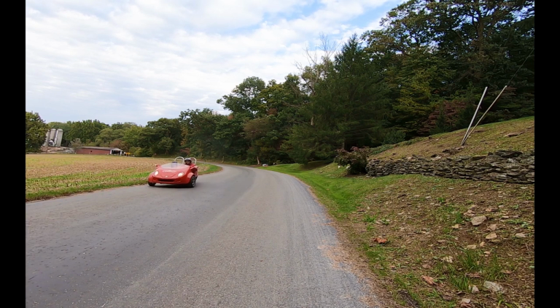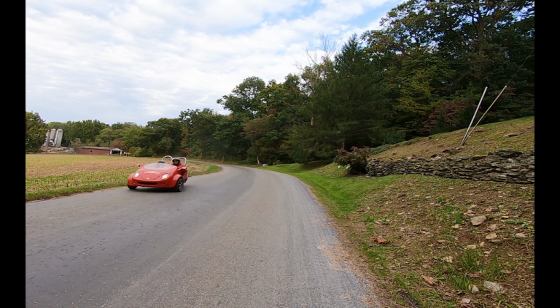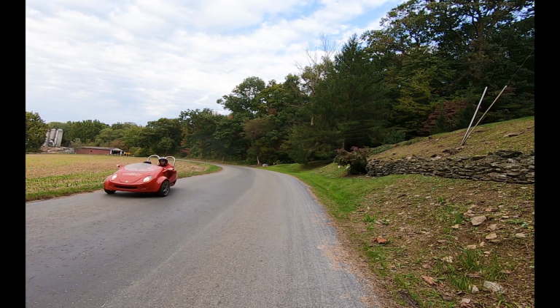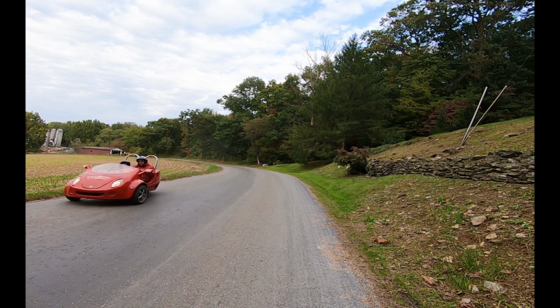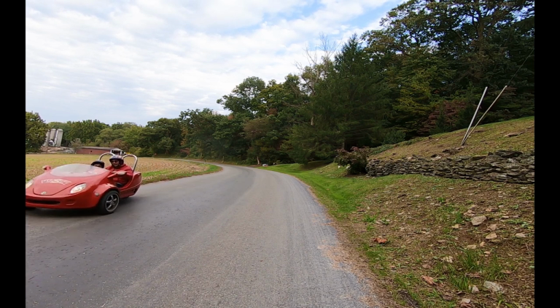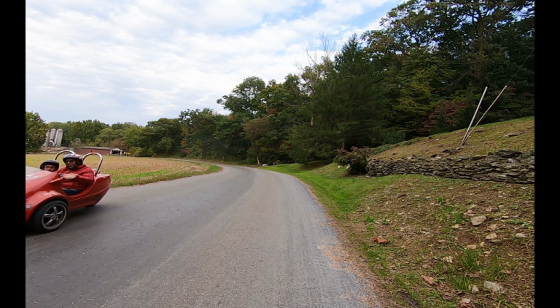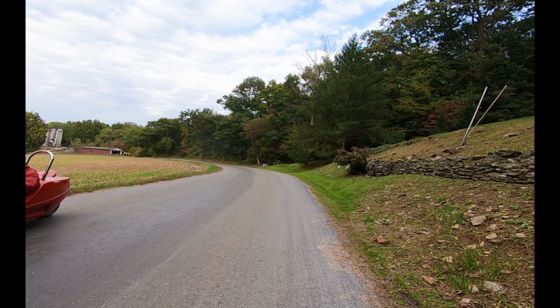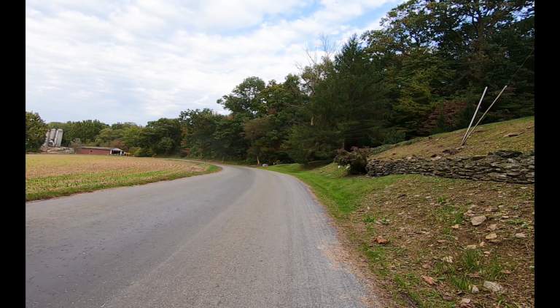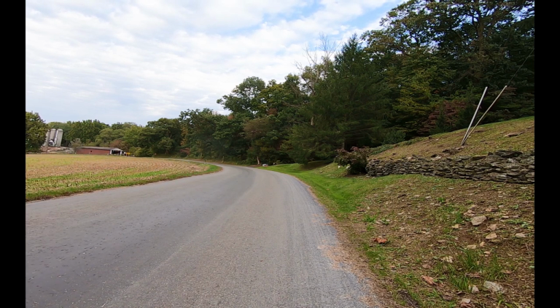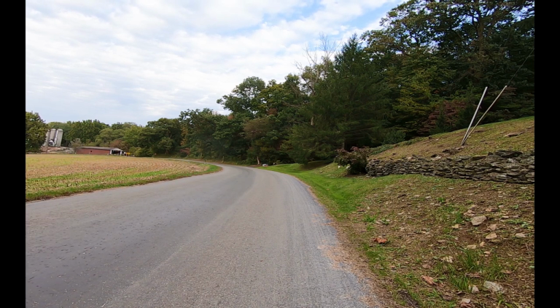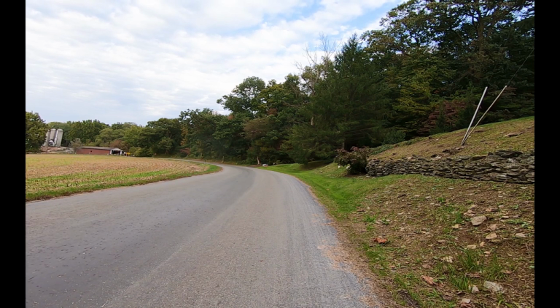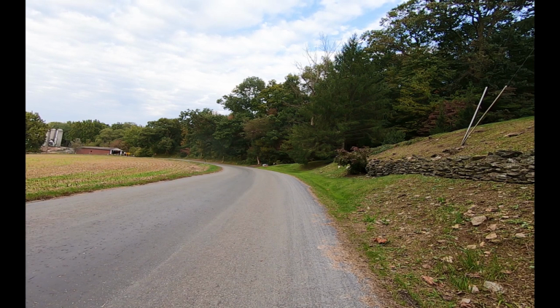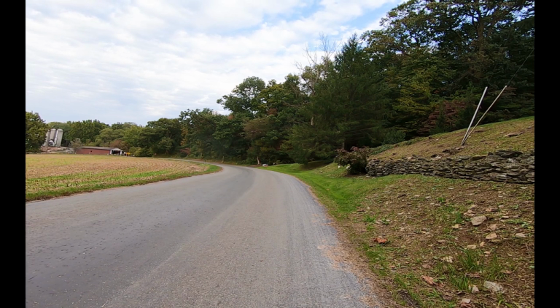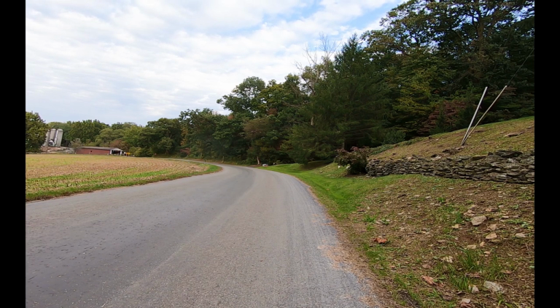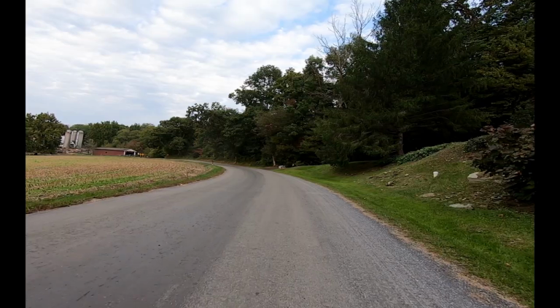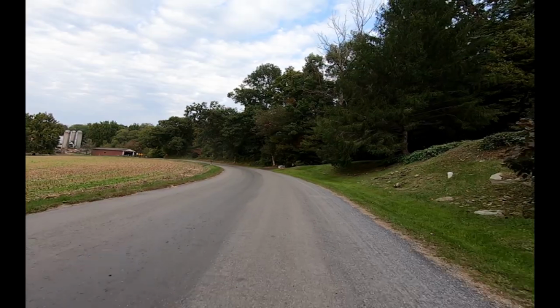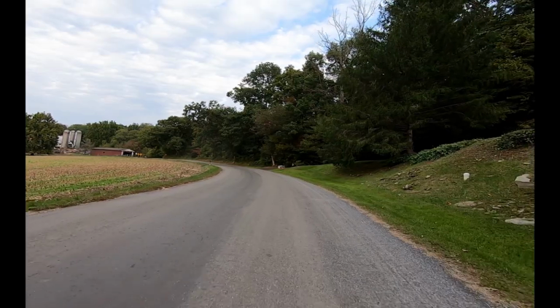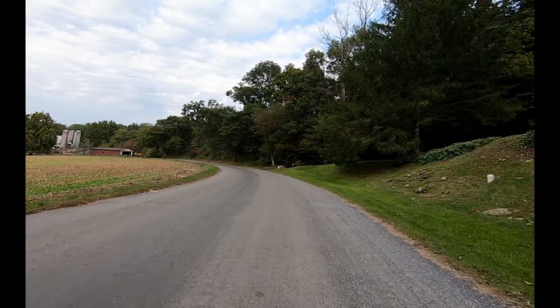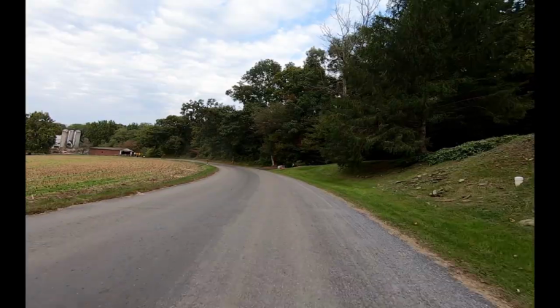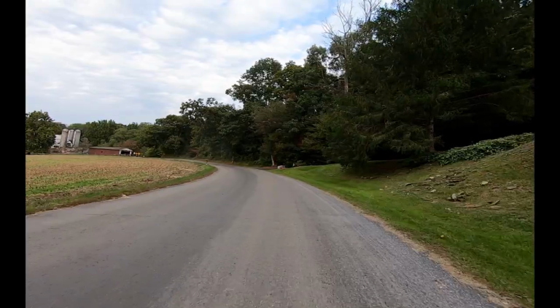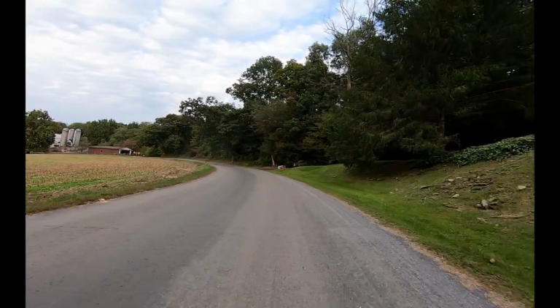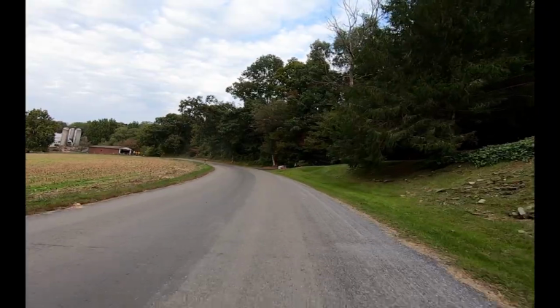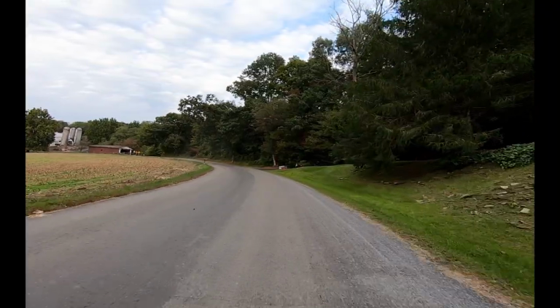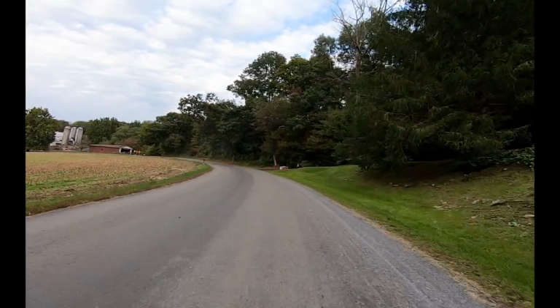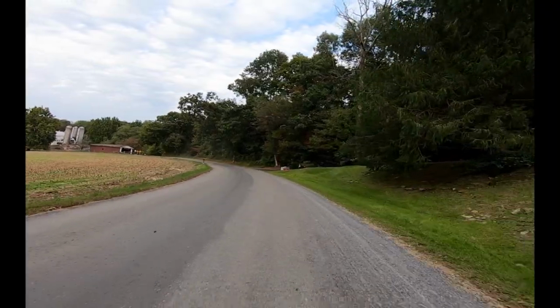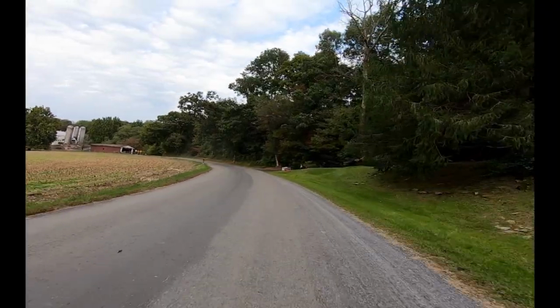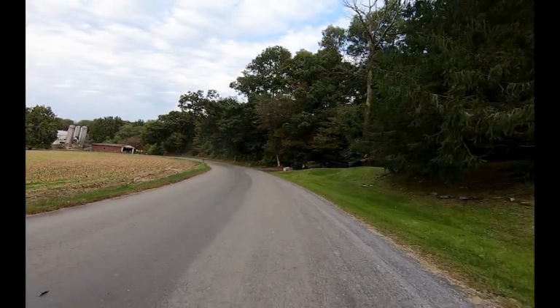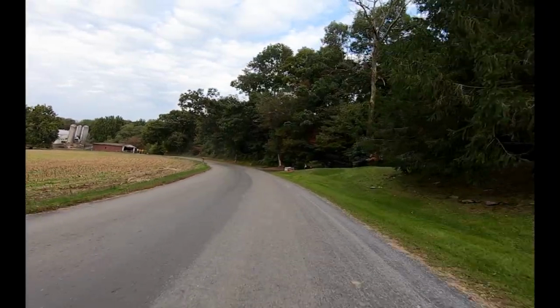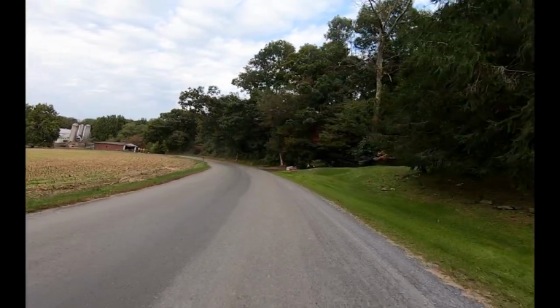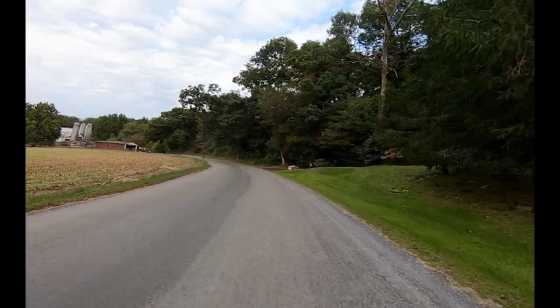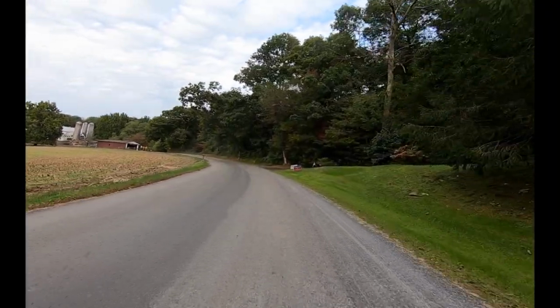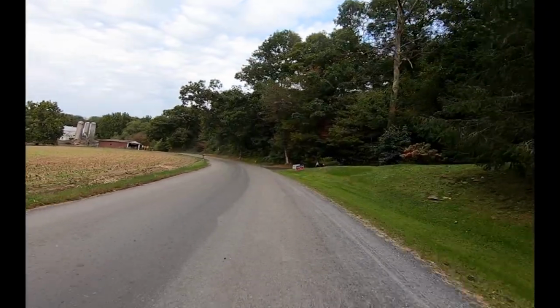Washed intact downstream in a flood in 1985, it was repaired and reset by the county.